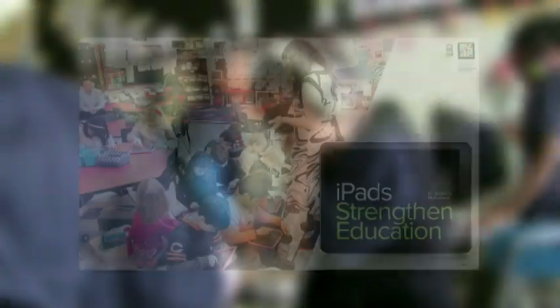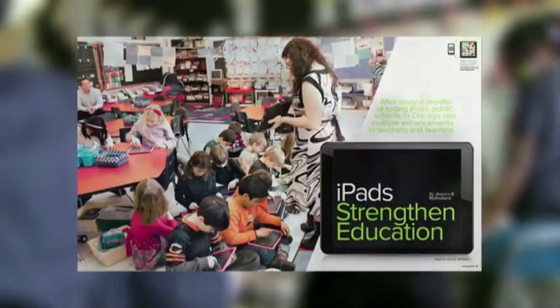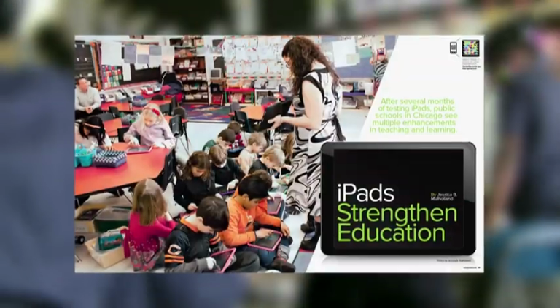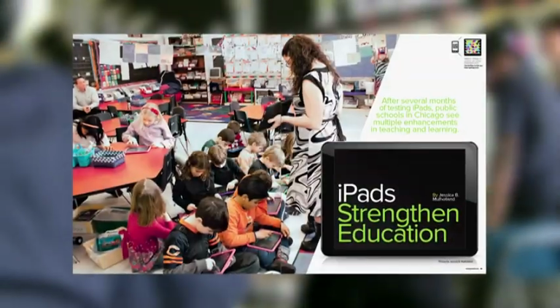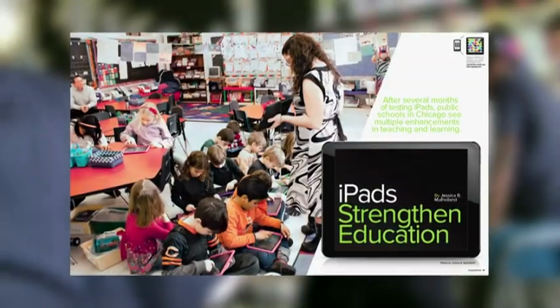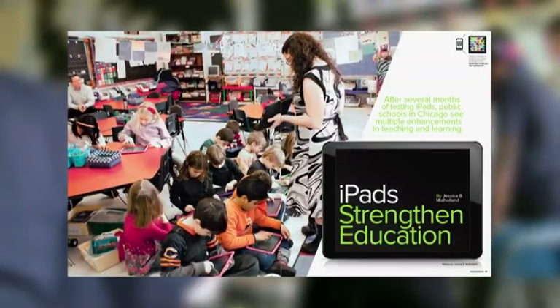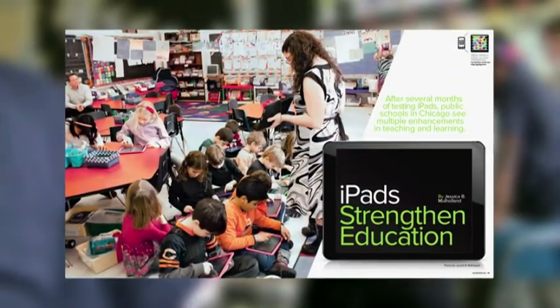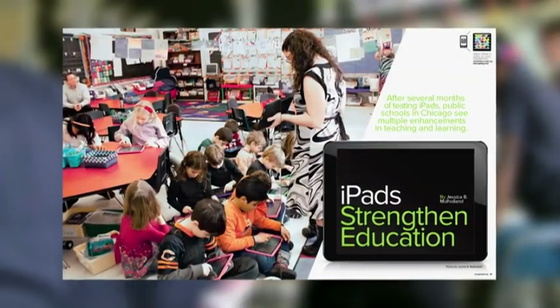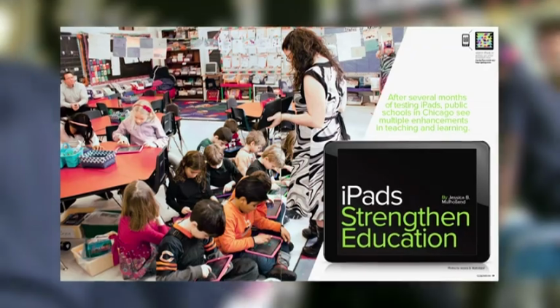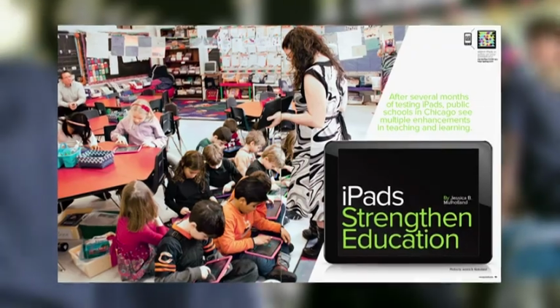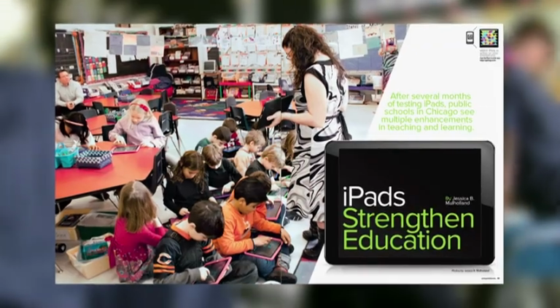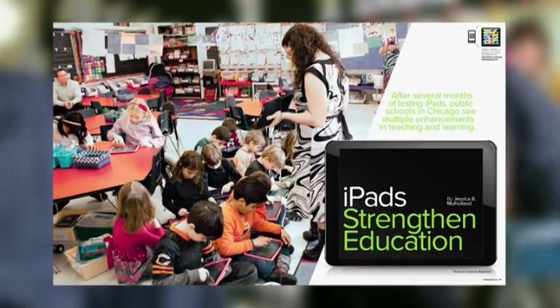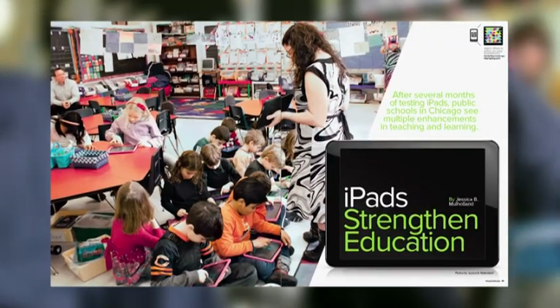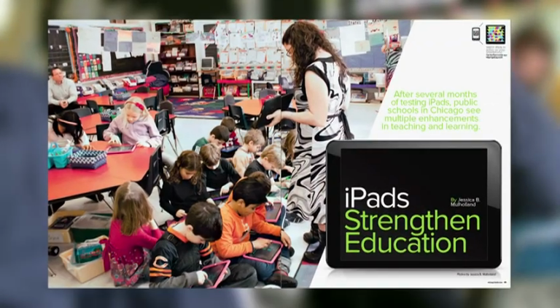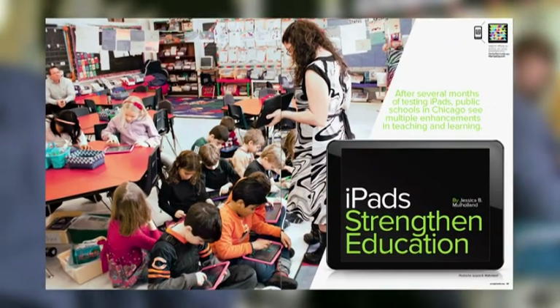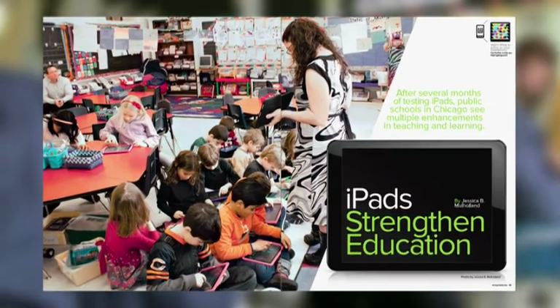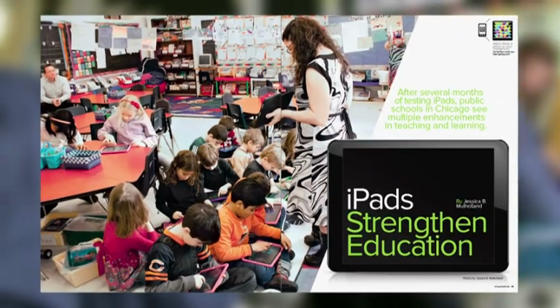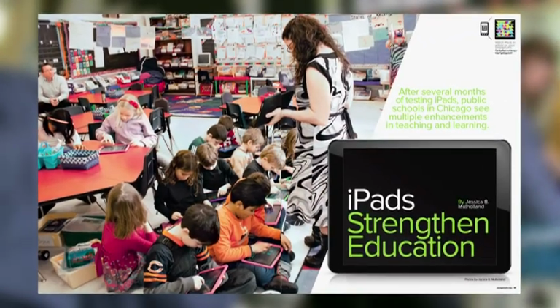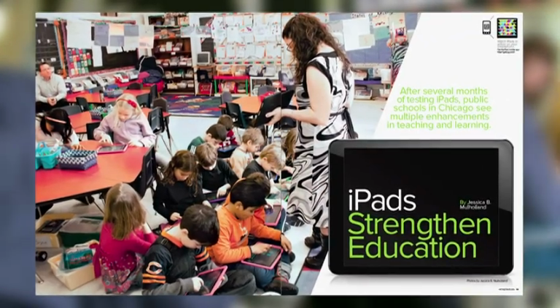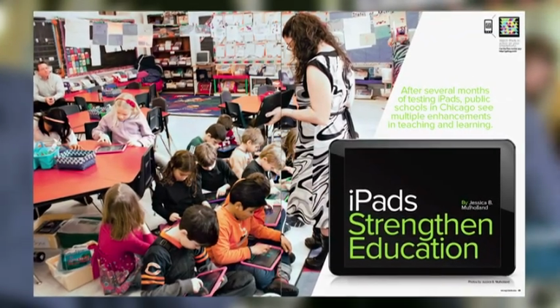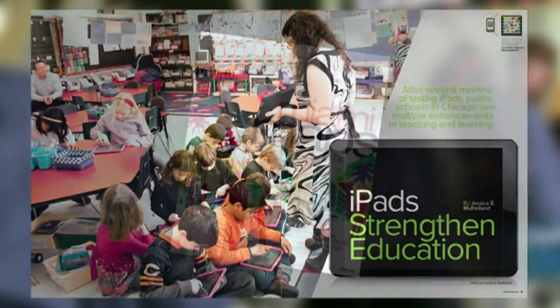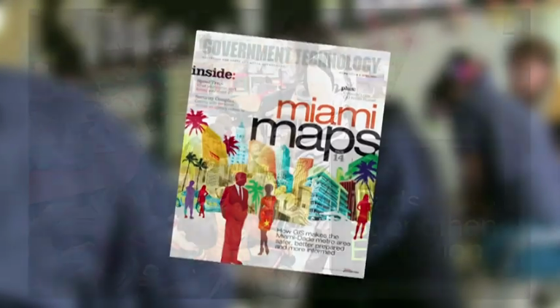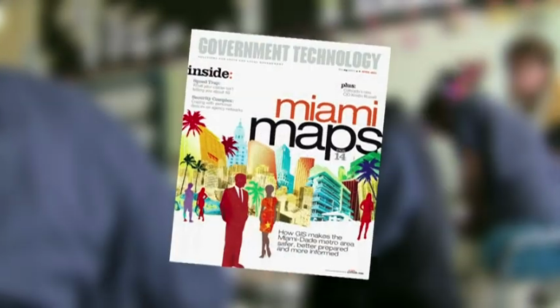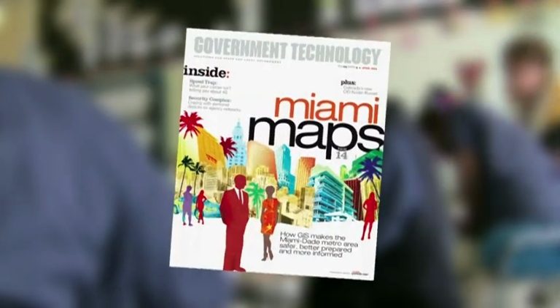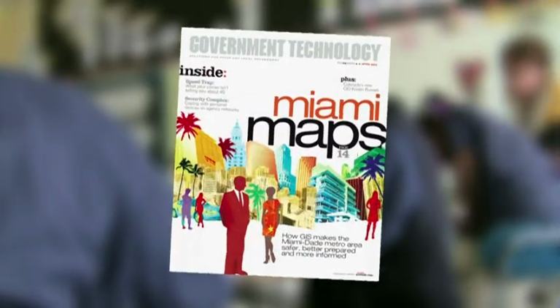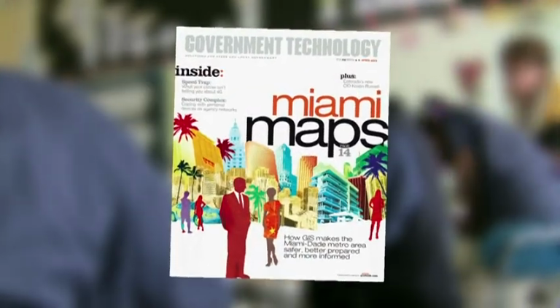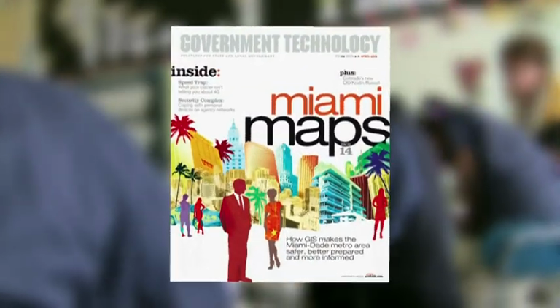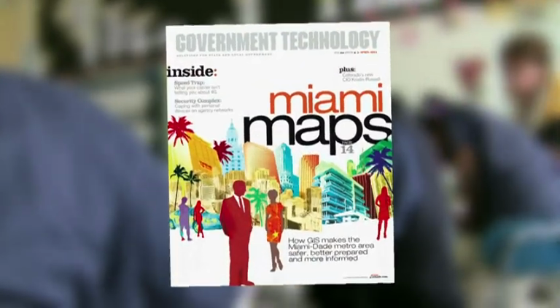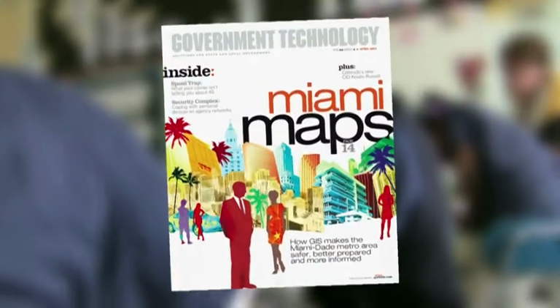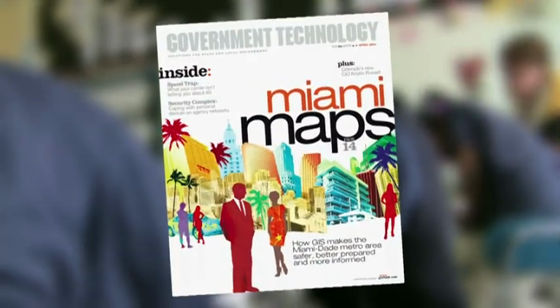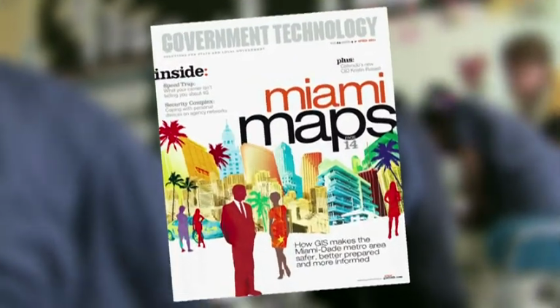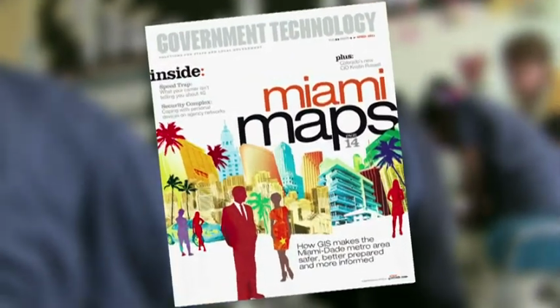To read more about the iPad trial in Chicago Public Schools, turn to page 20 in your April issue of Government Technology Magazine.